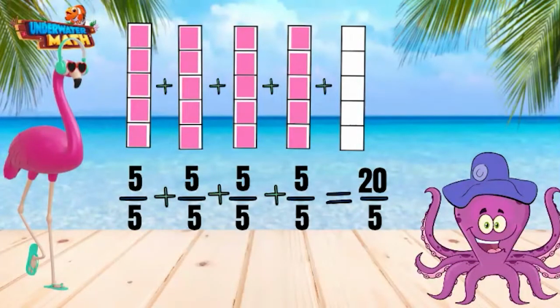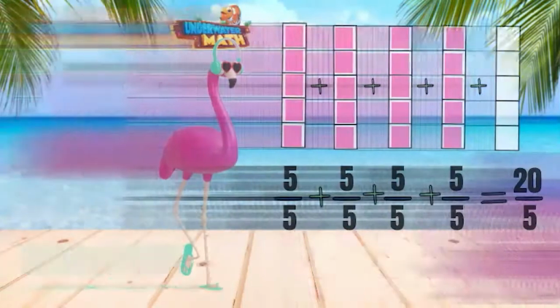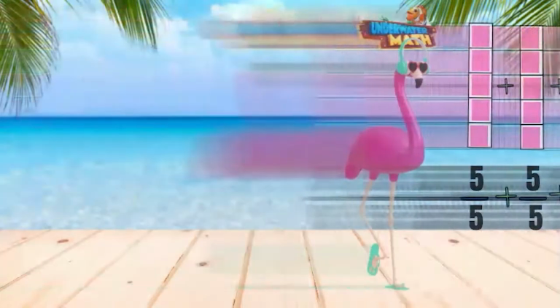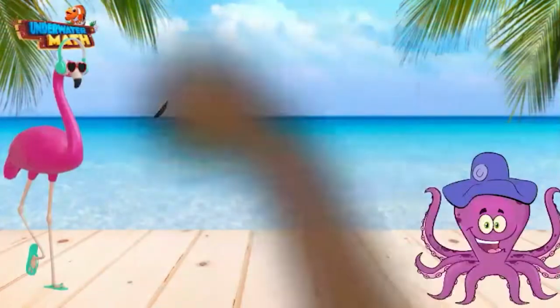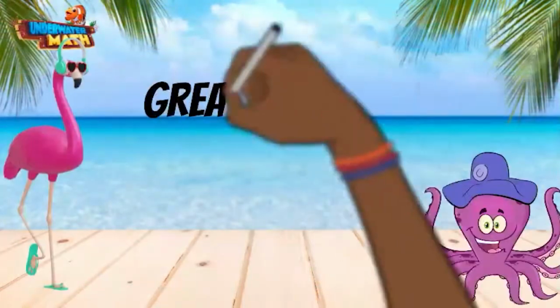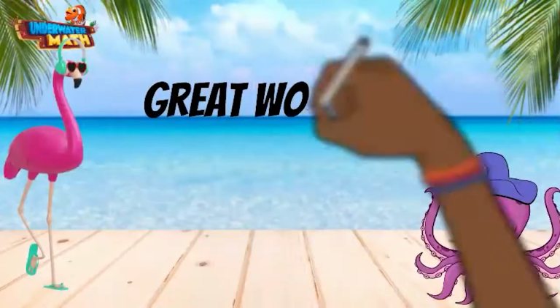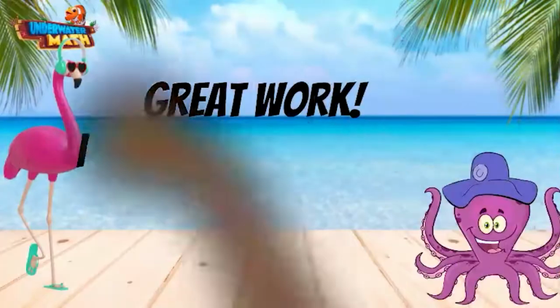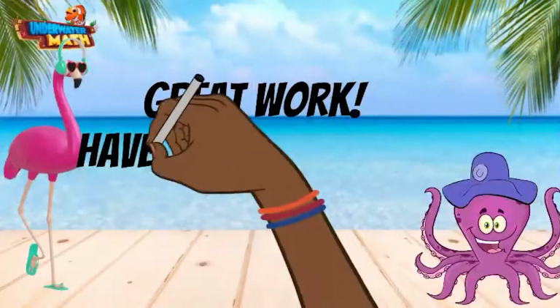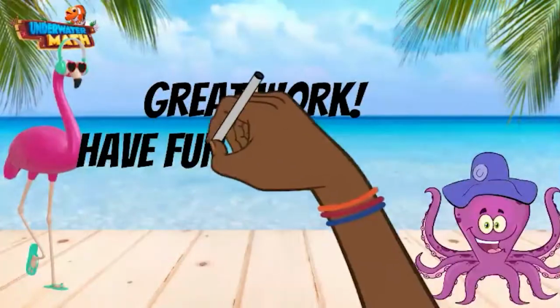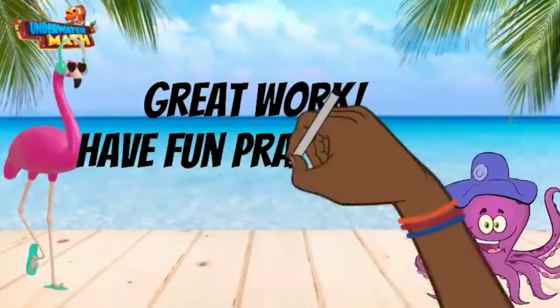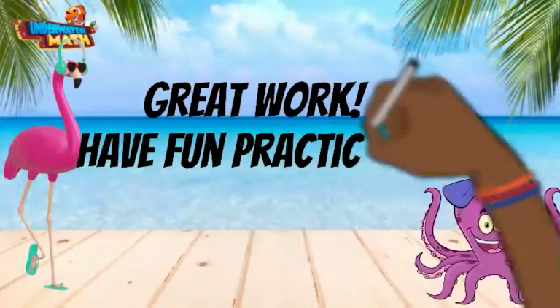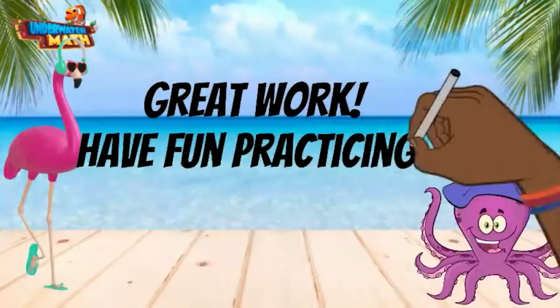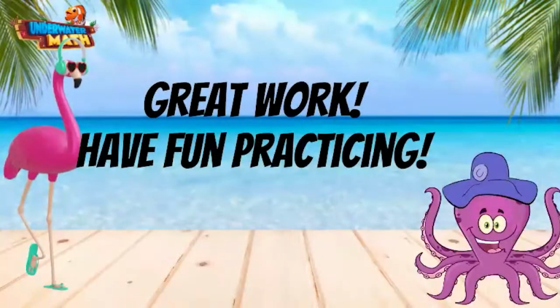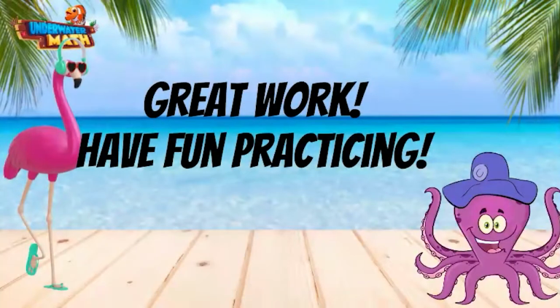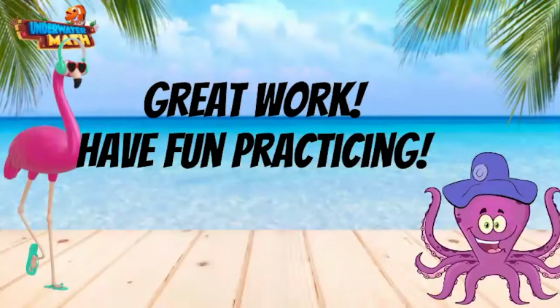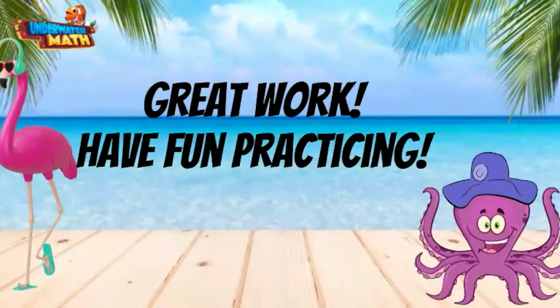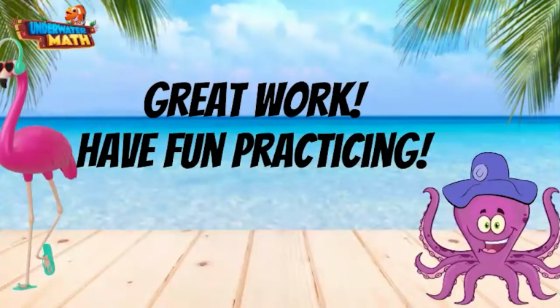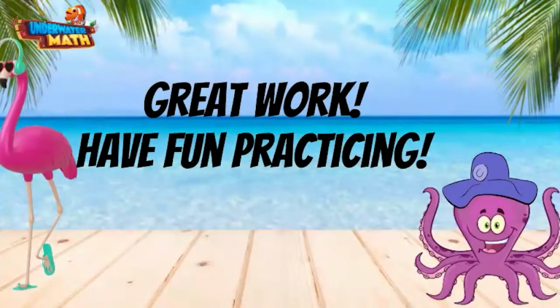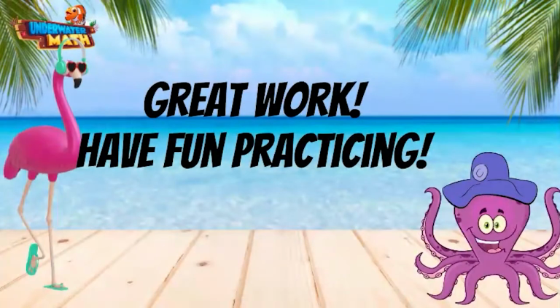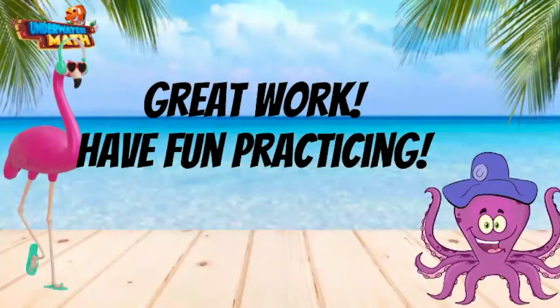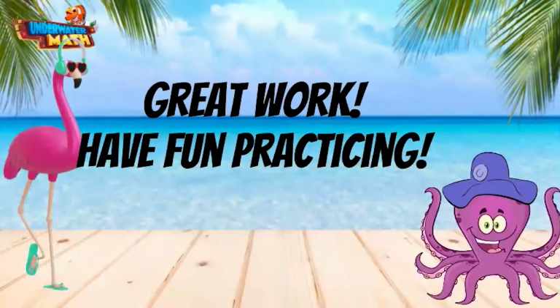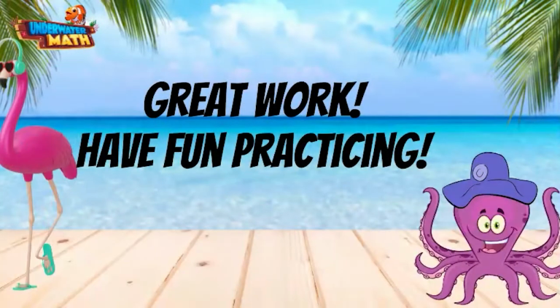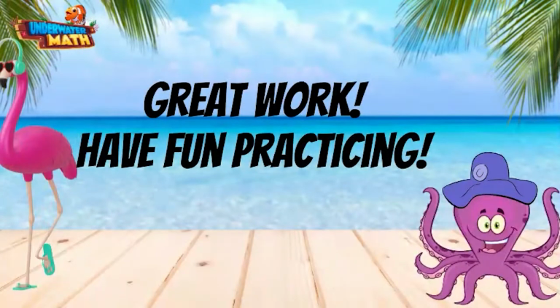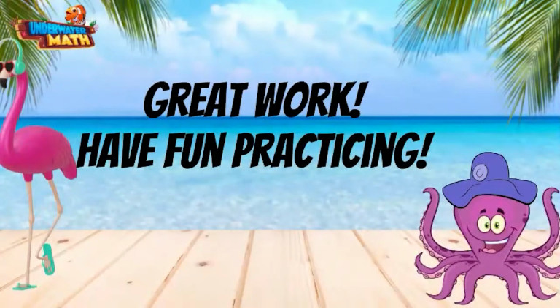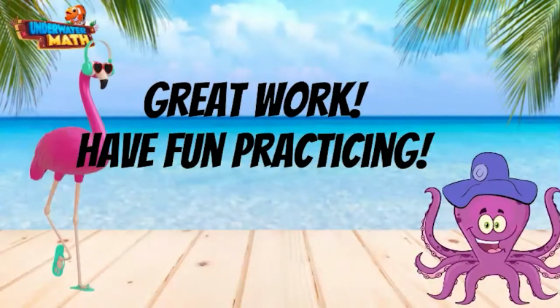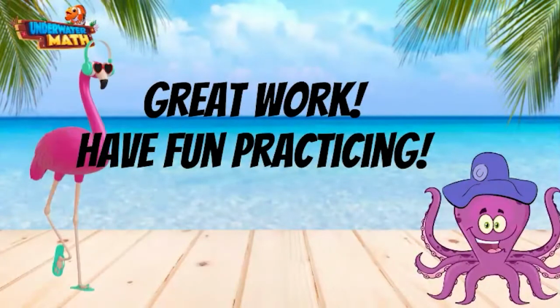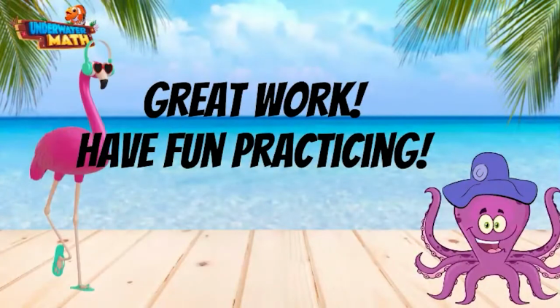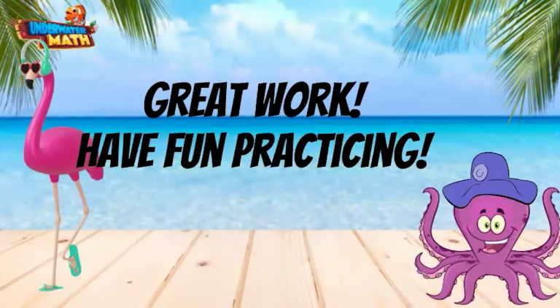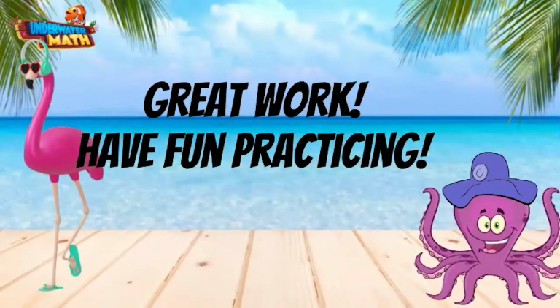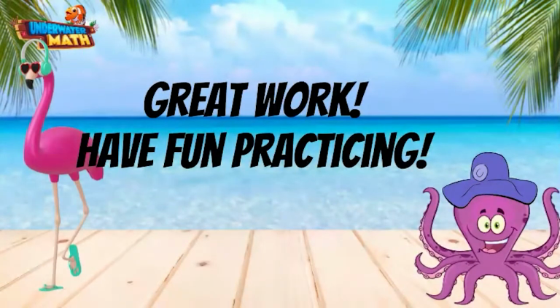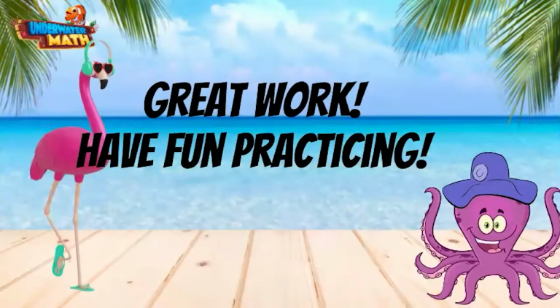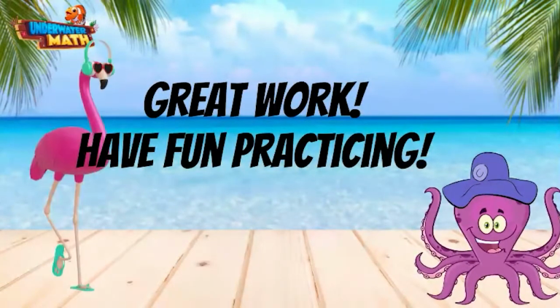Great work! Frances and I are going to have a dance party while you go practice. Have fun!